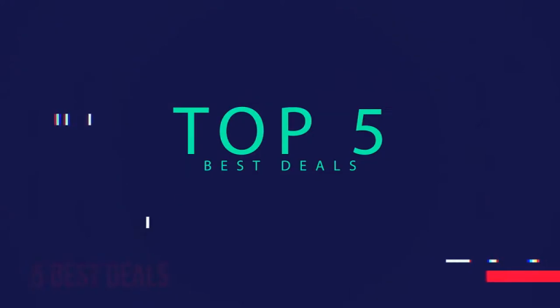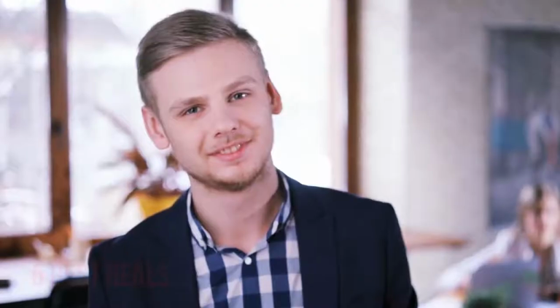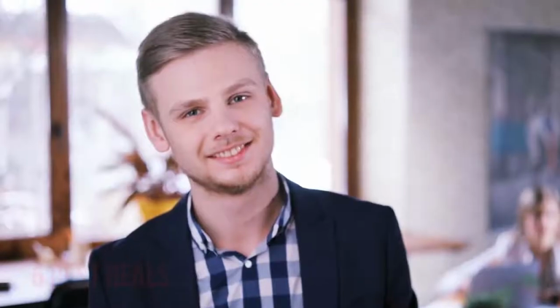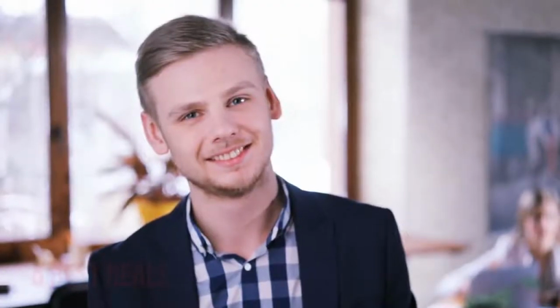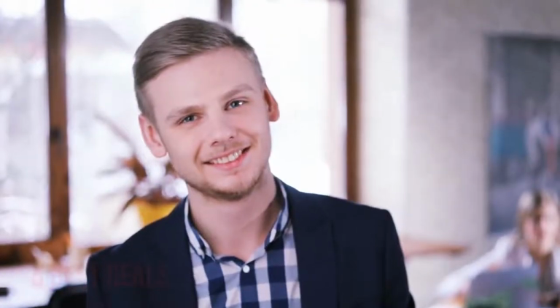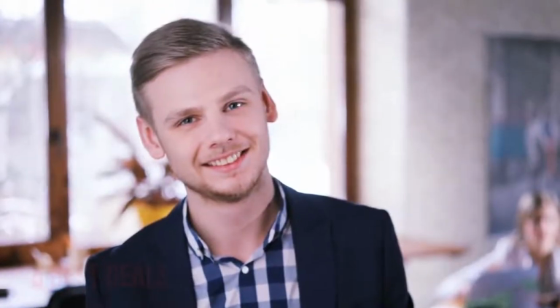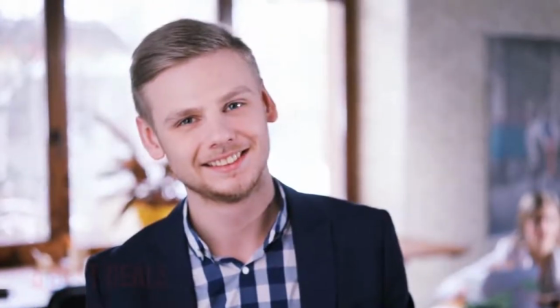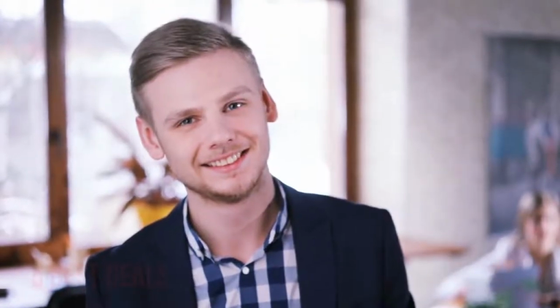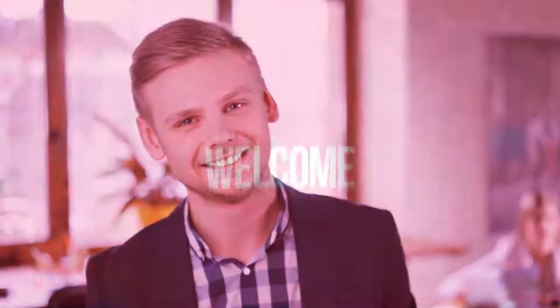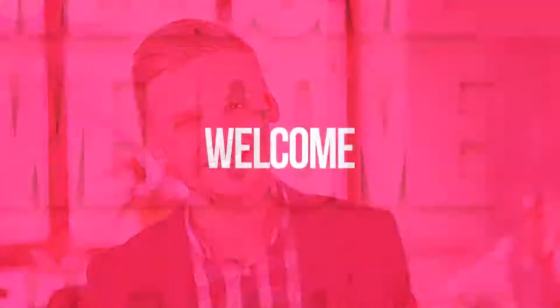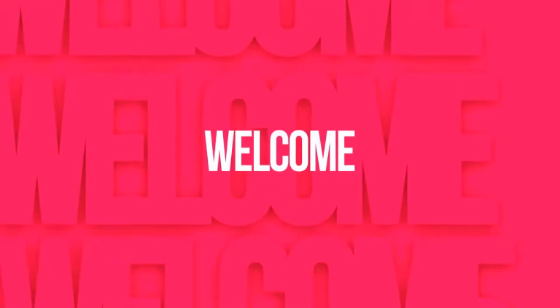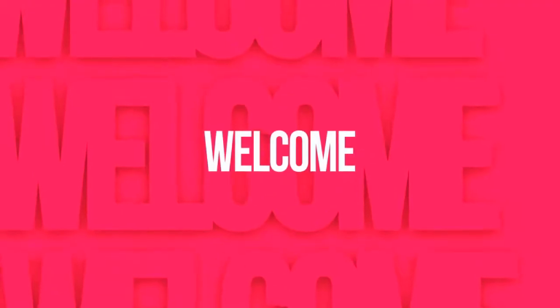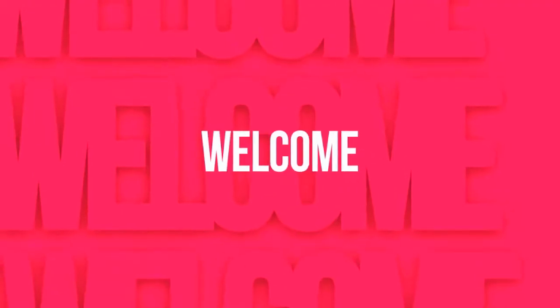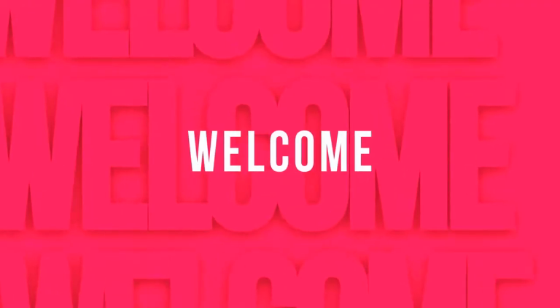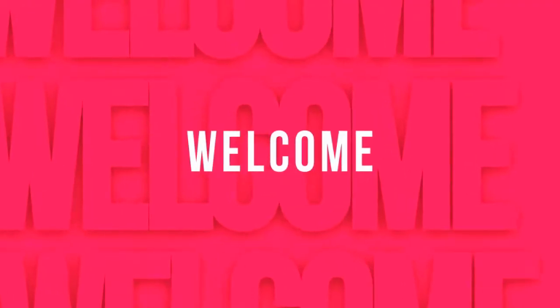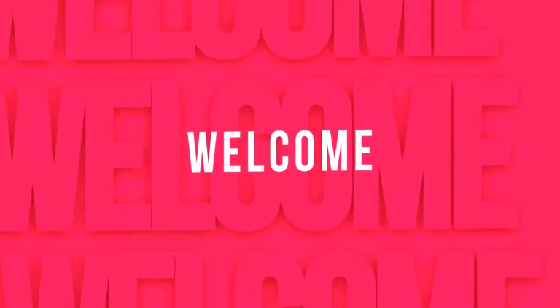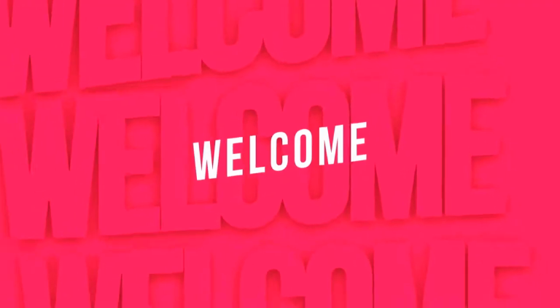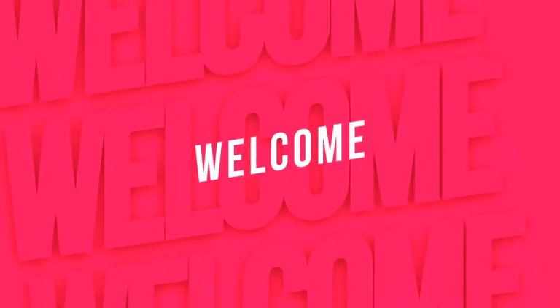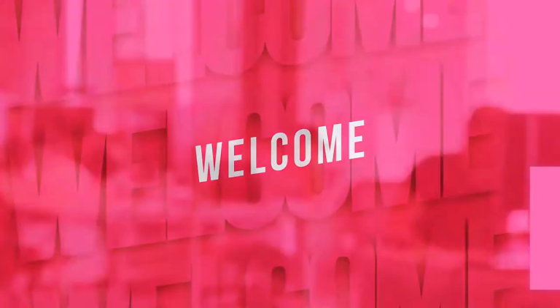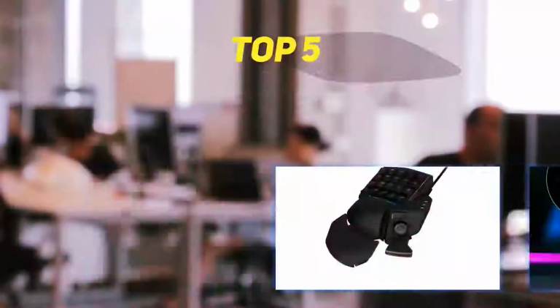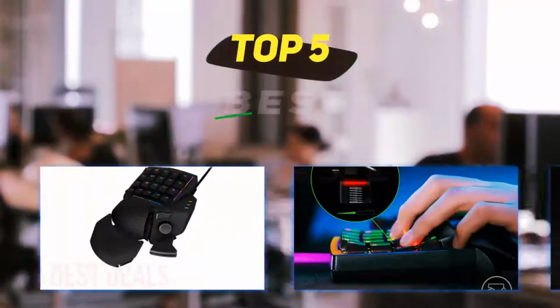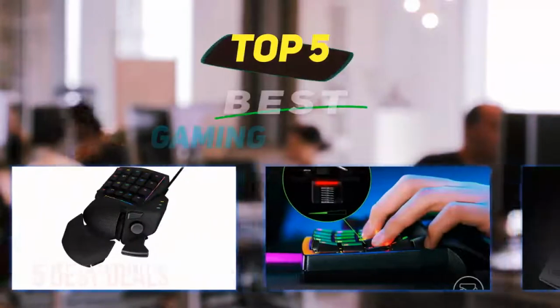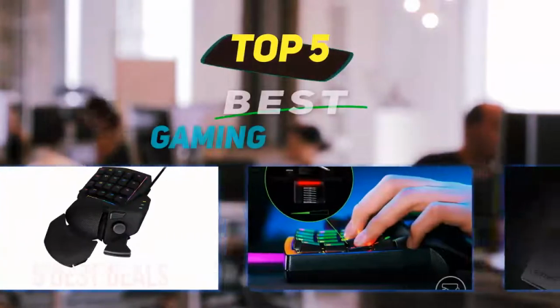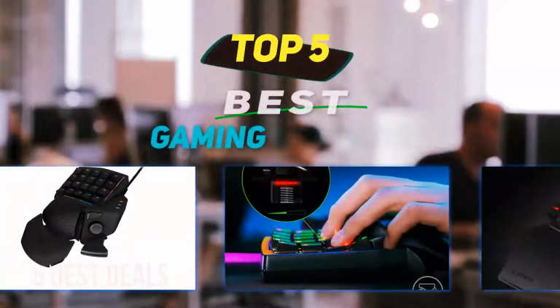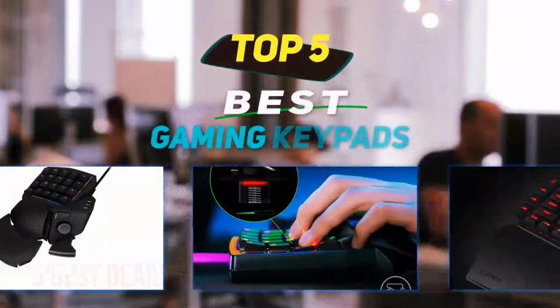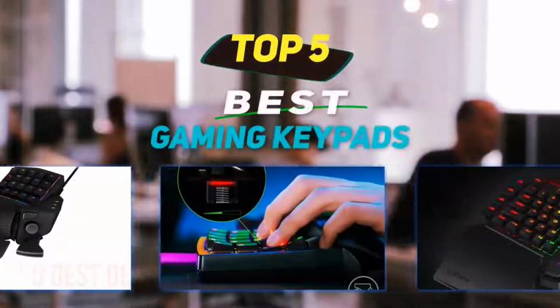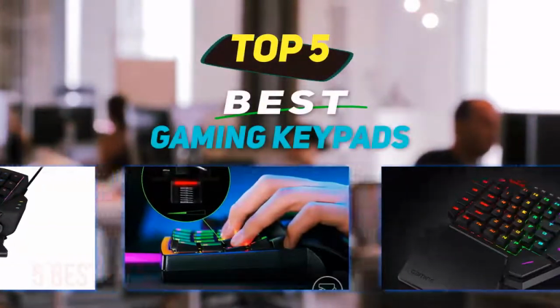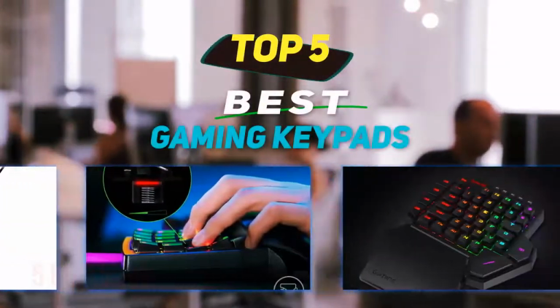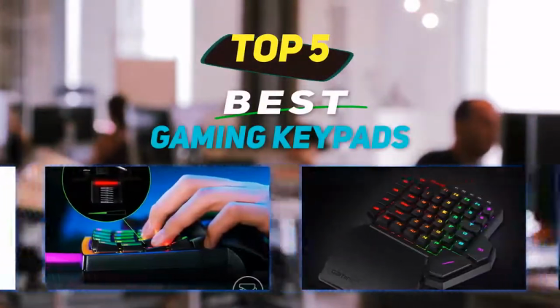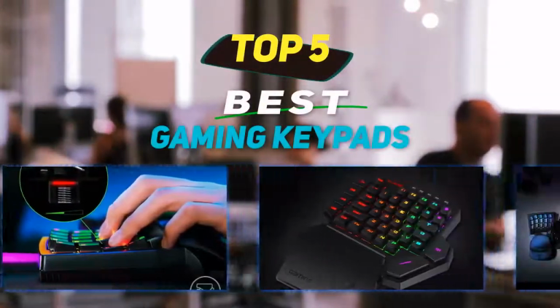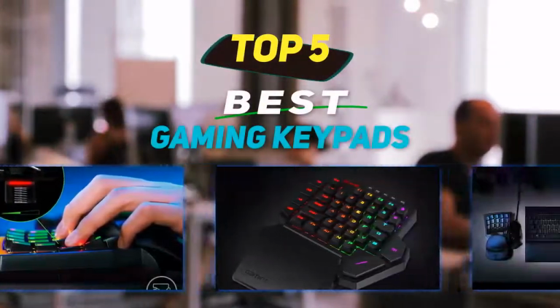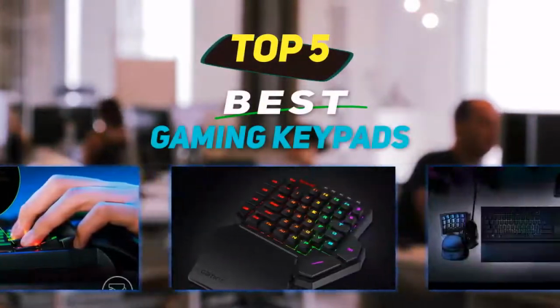Hey guys, welcome back to my channel. In this video I'm going to talk about the top five best gaming keypads.